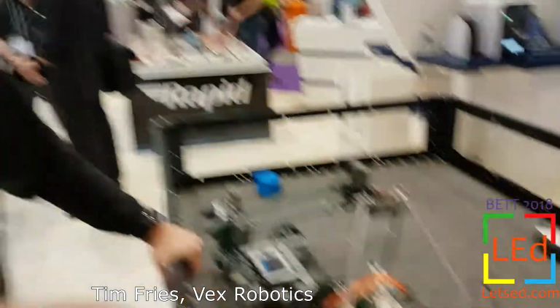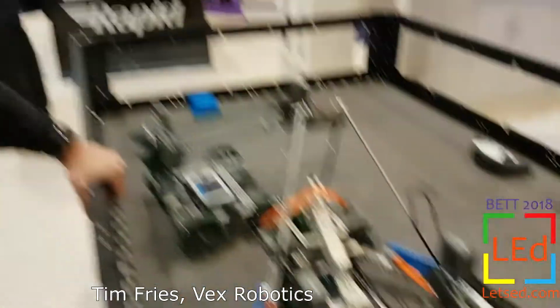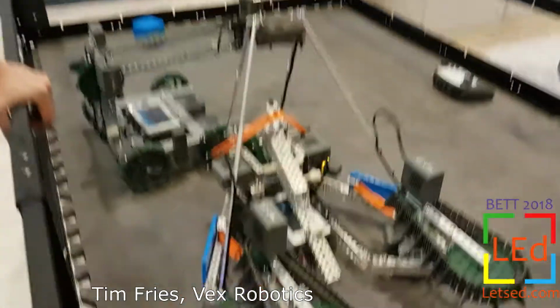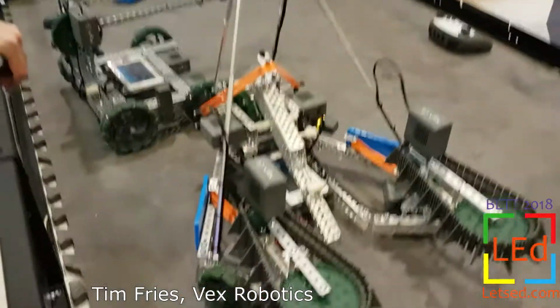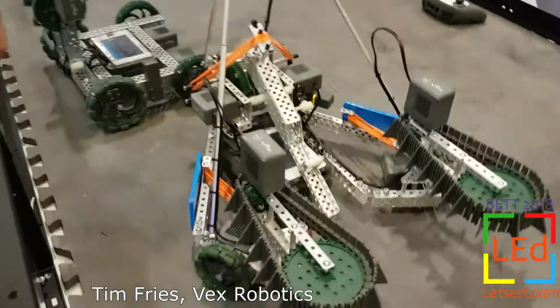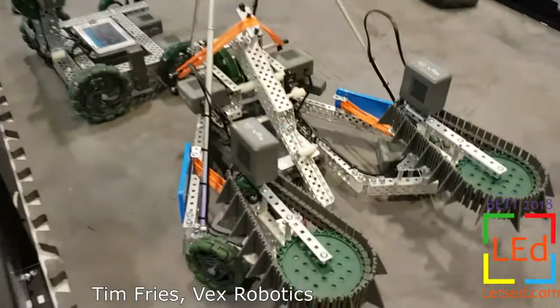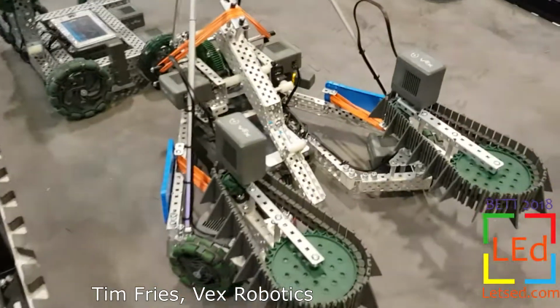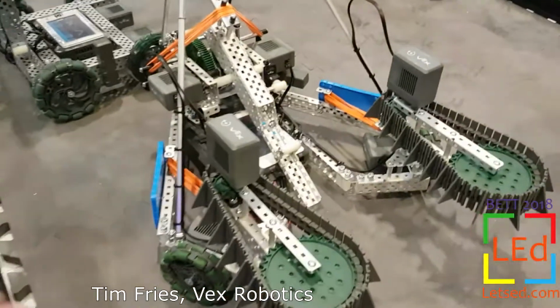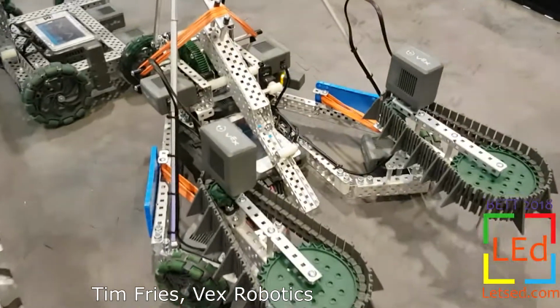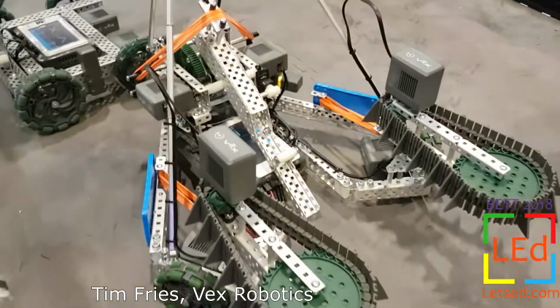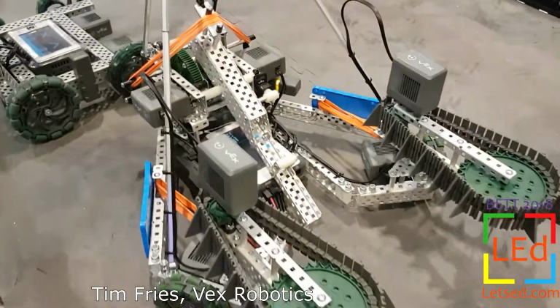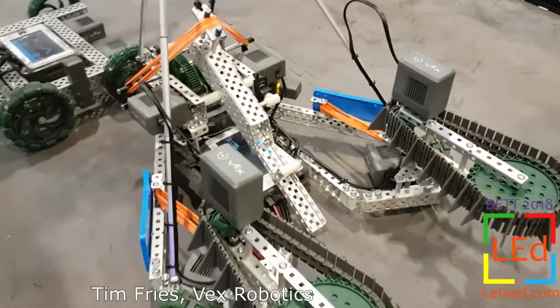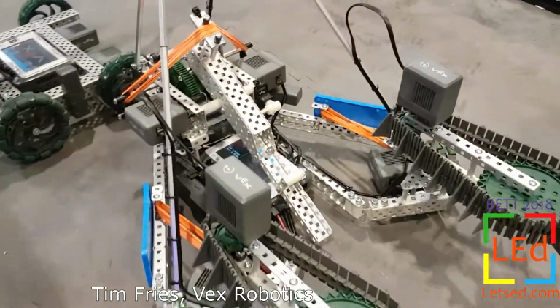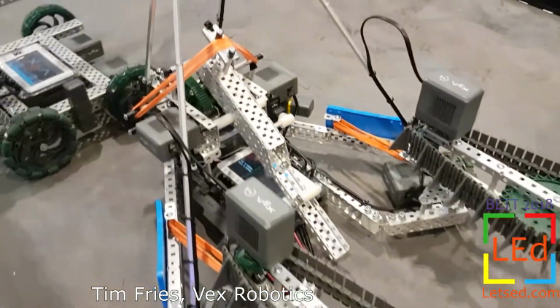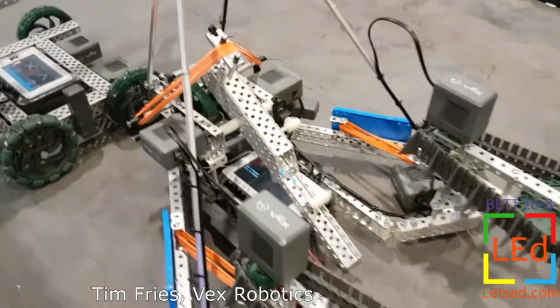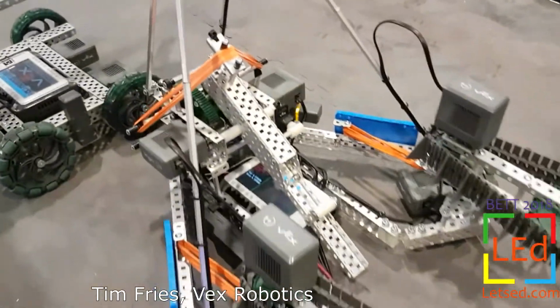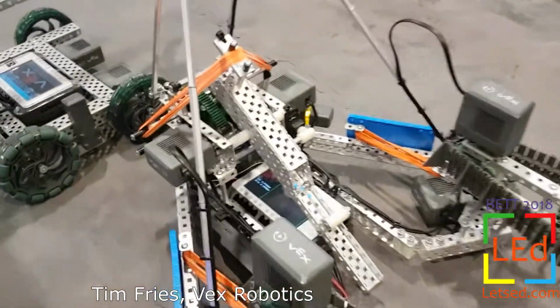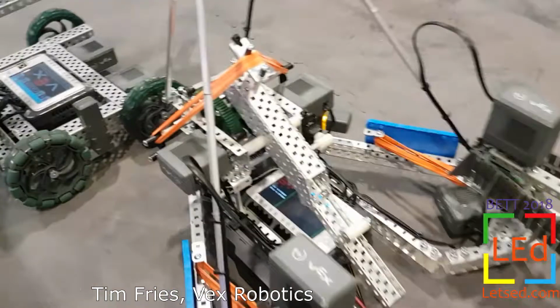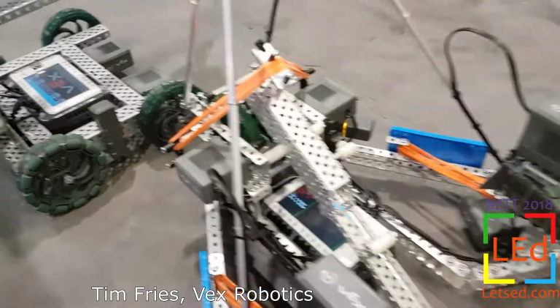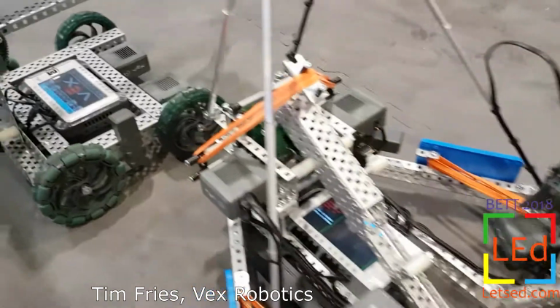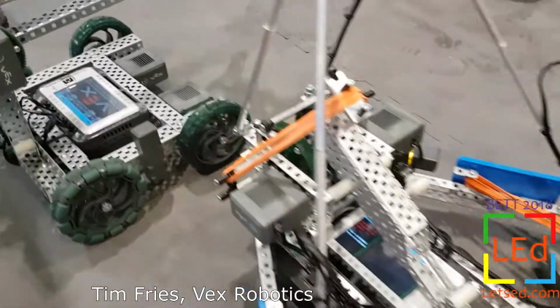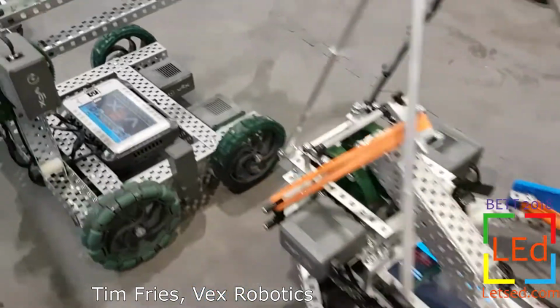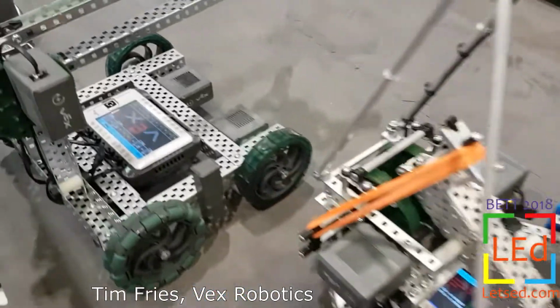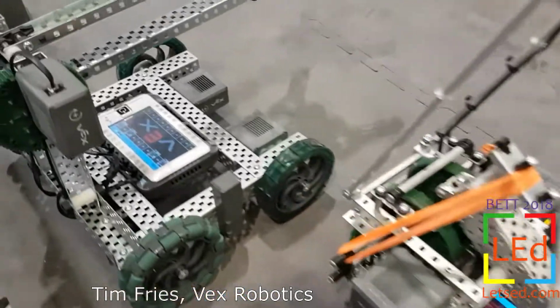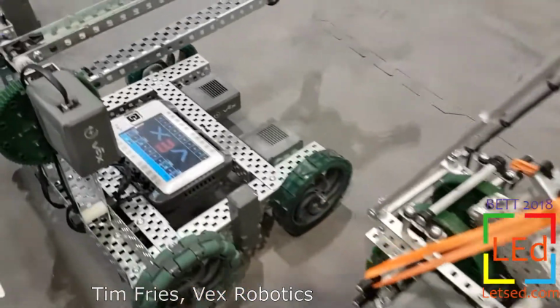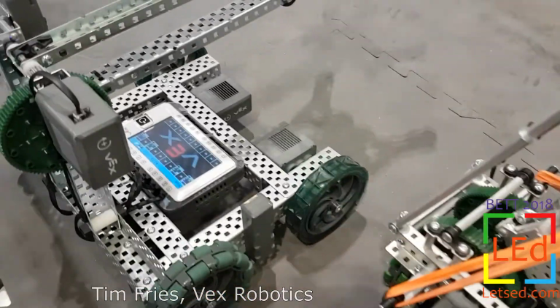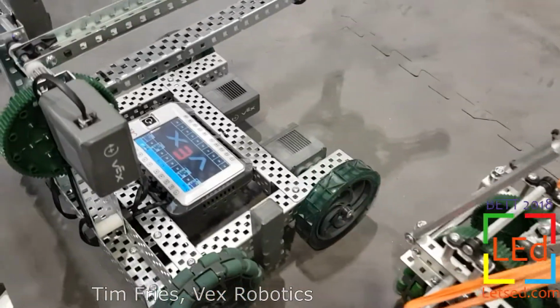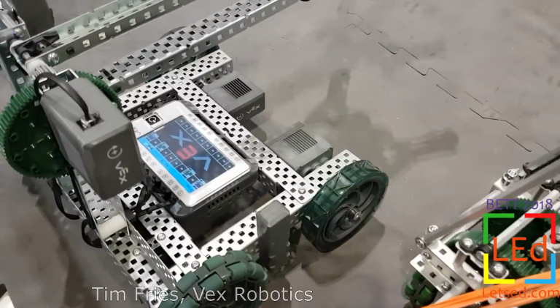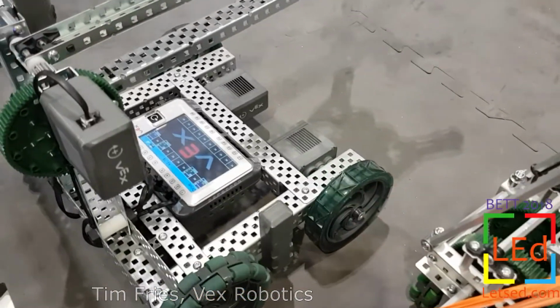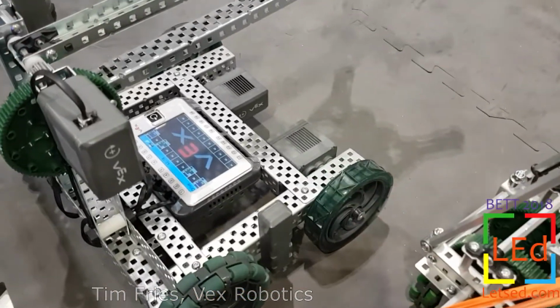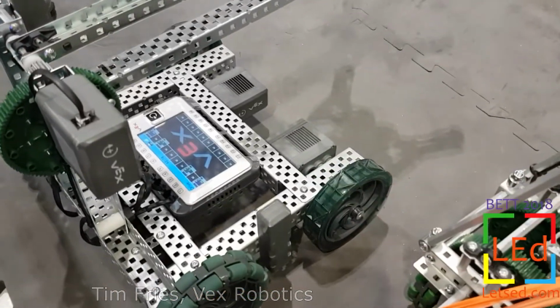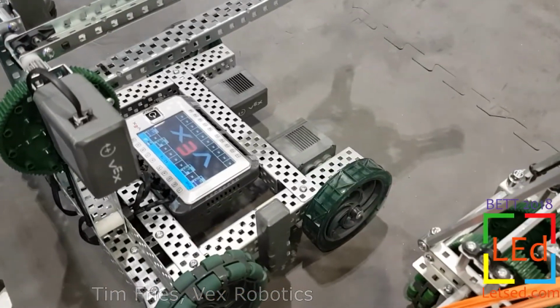Super! It looks like some fantastic upgrades there, and I know my VEX team will be keen to get their hands on this one.